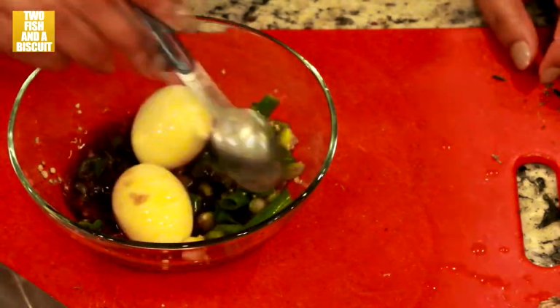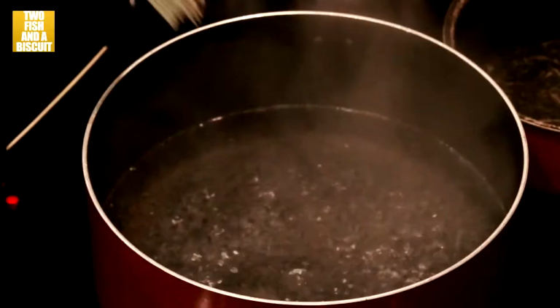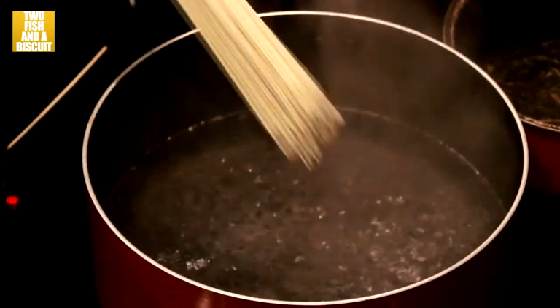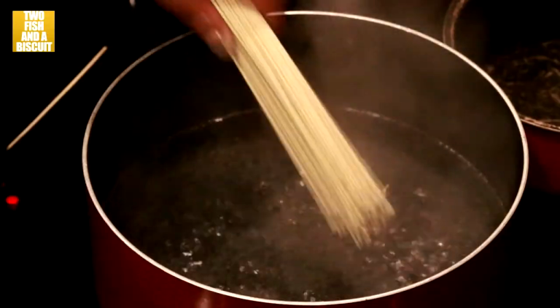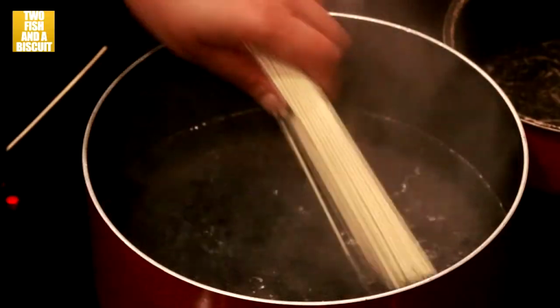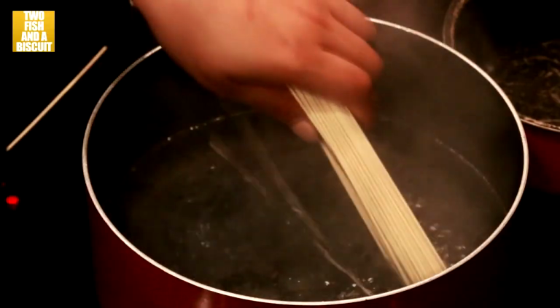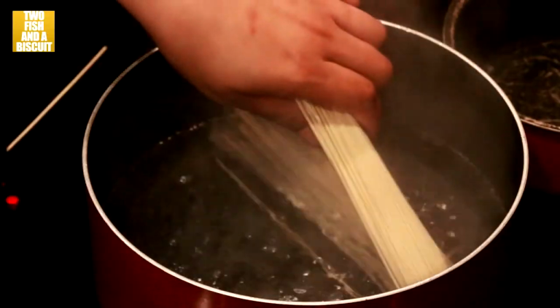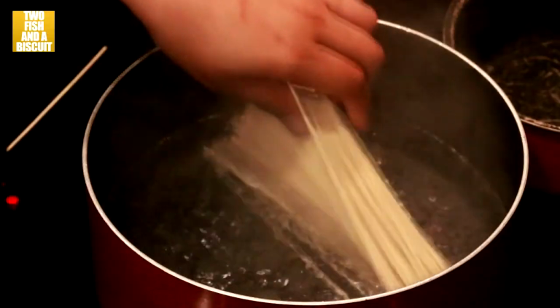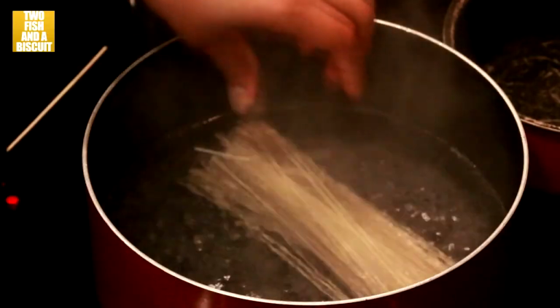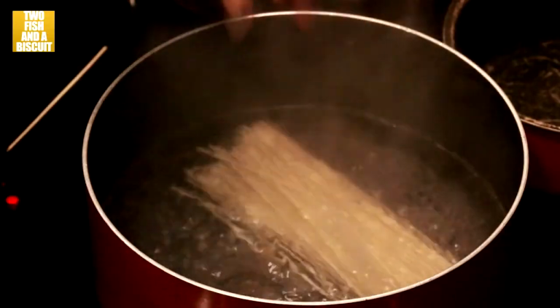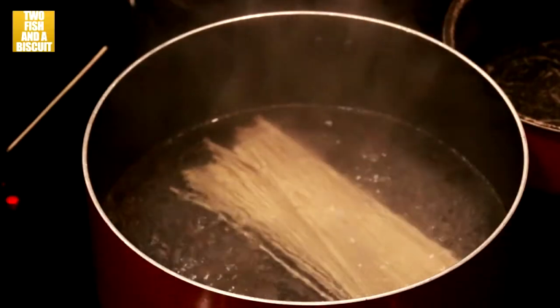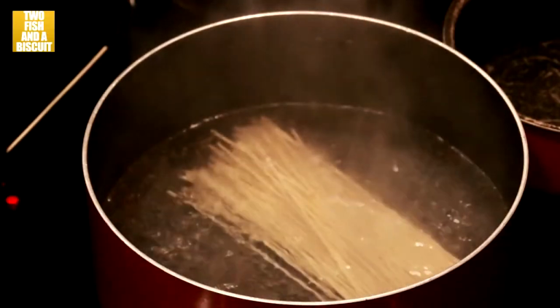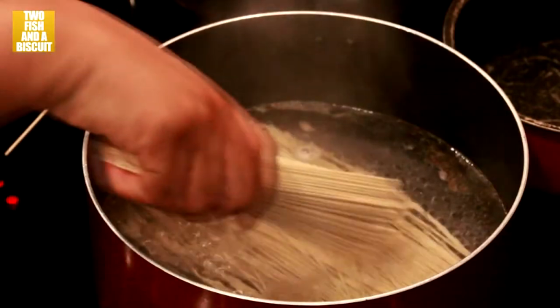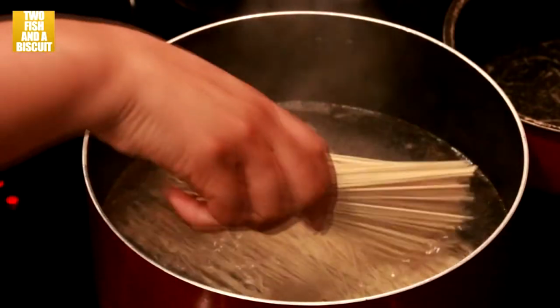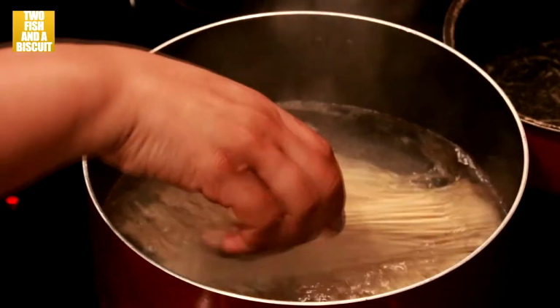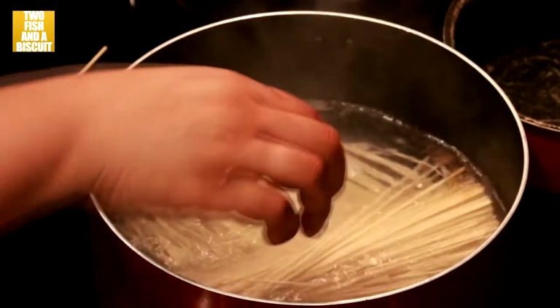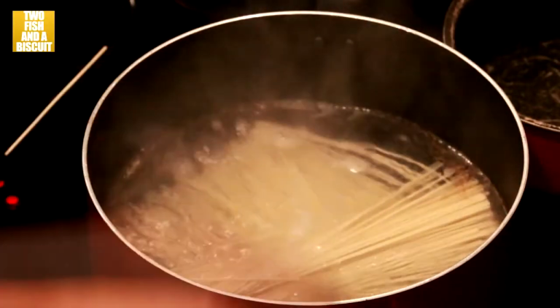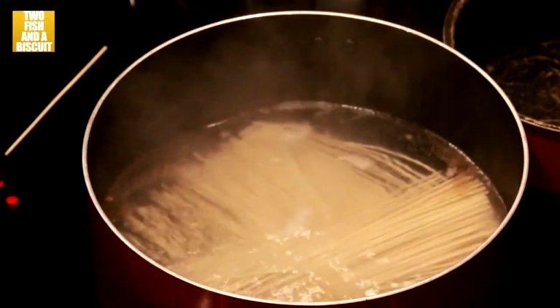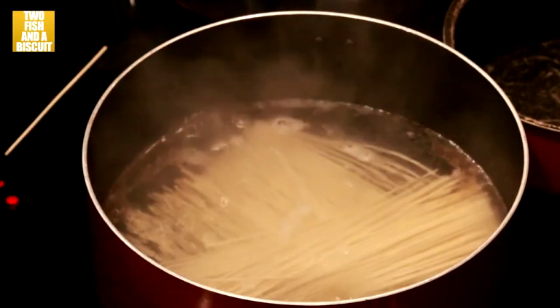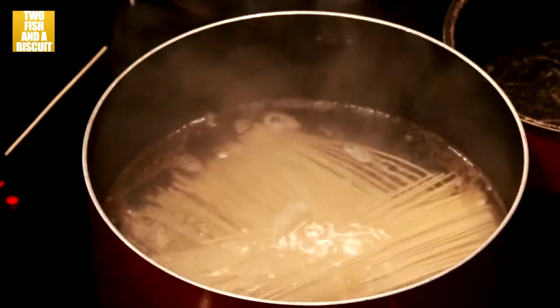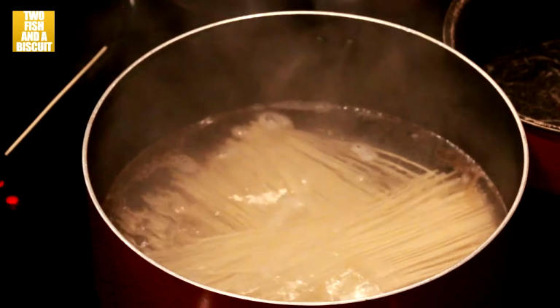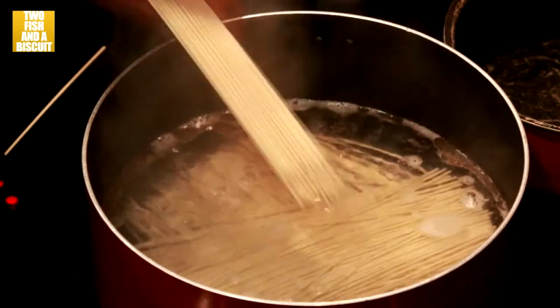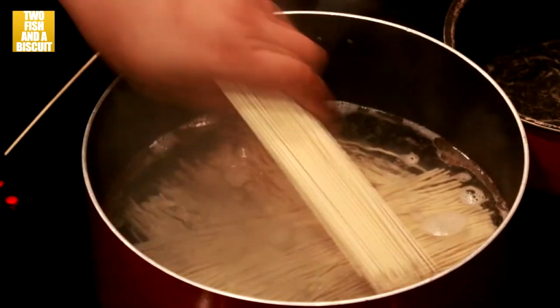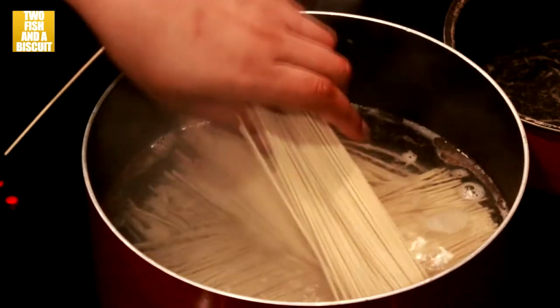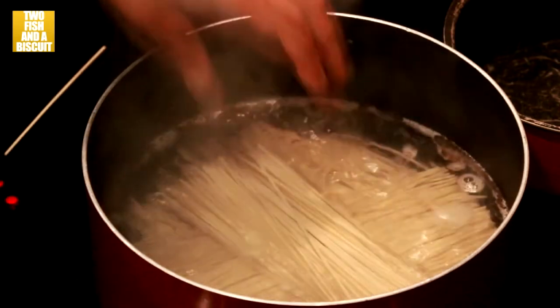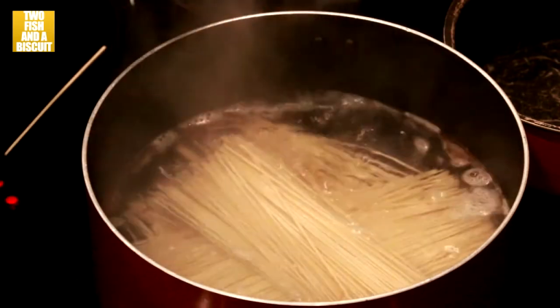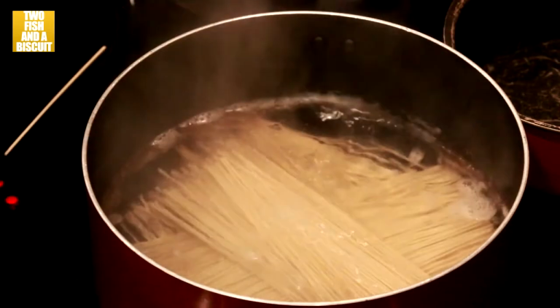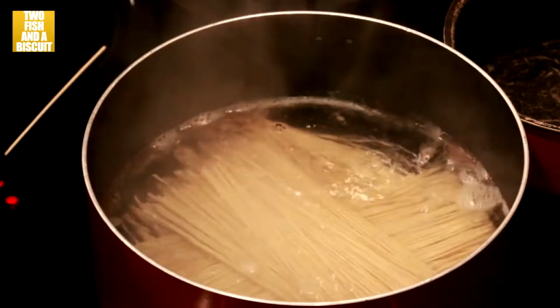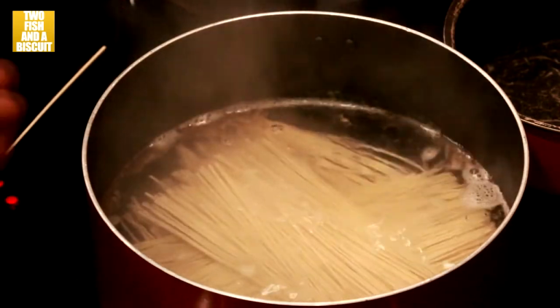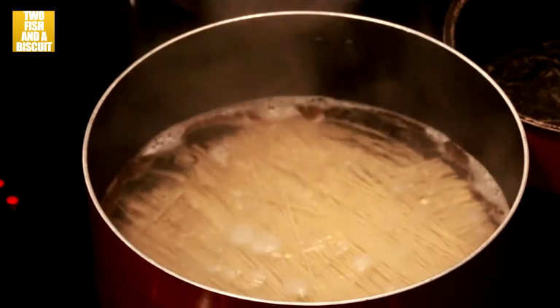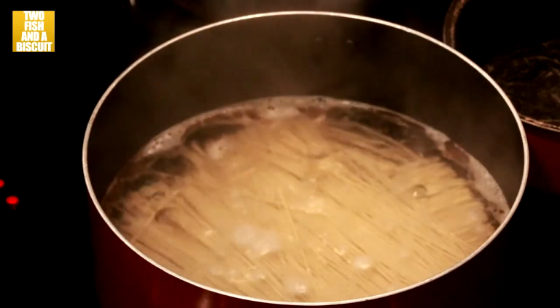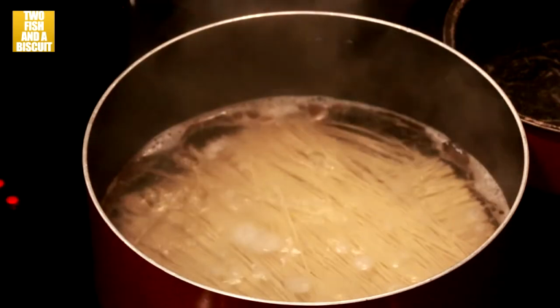Cook your ramen noodles in boiling water for approximately four minutes.